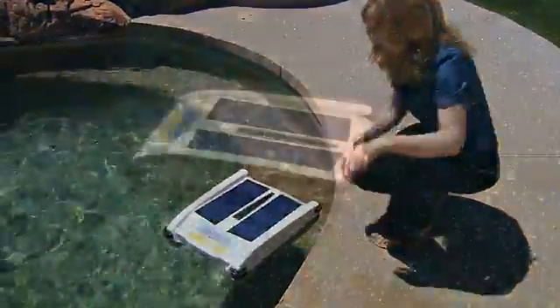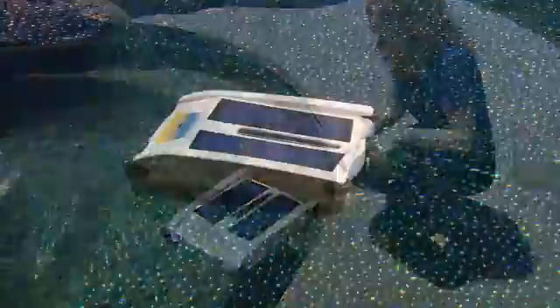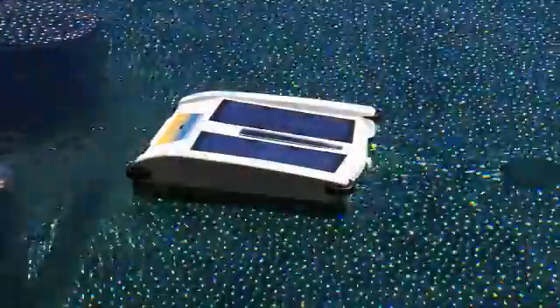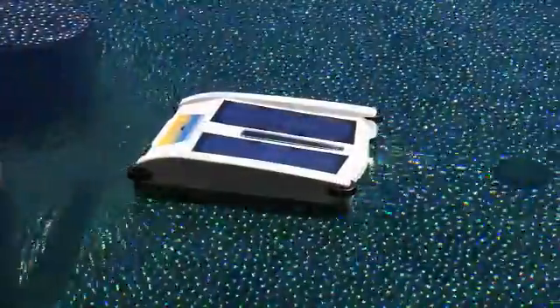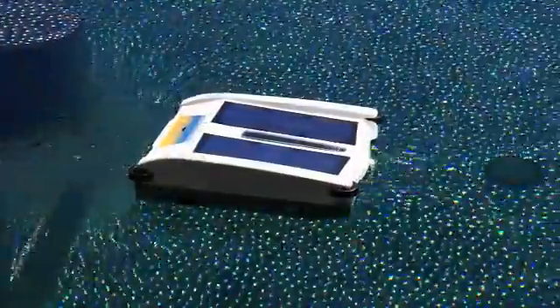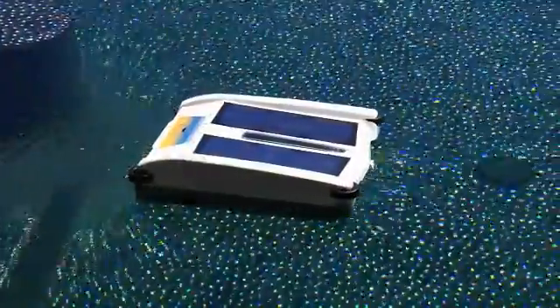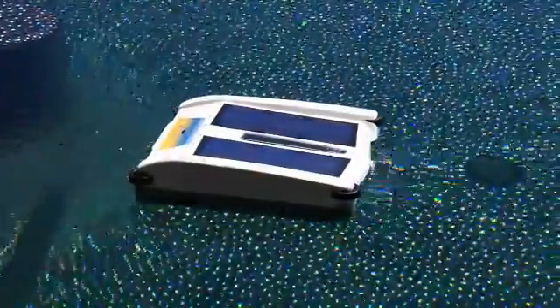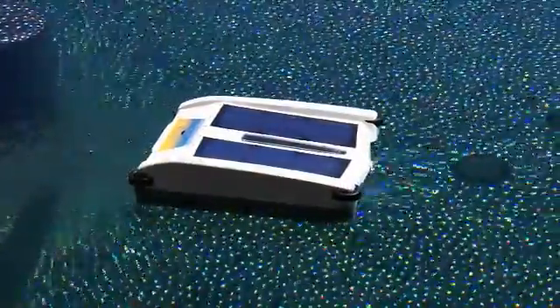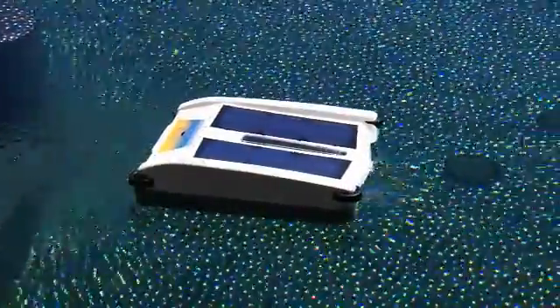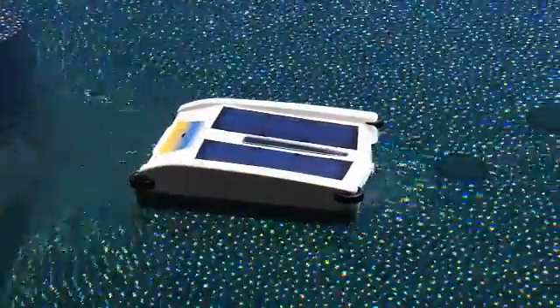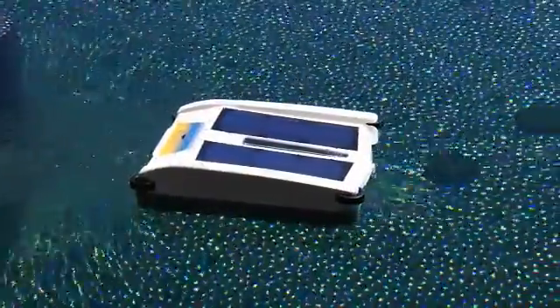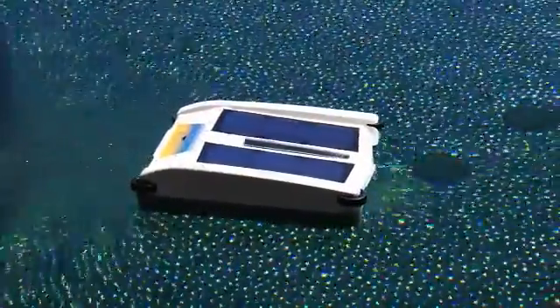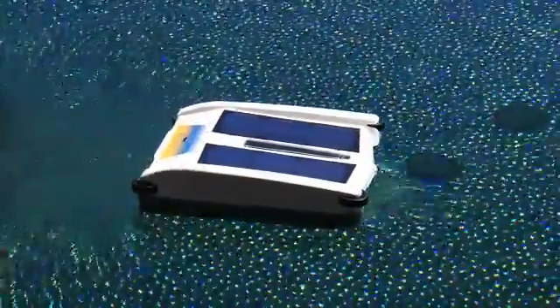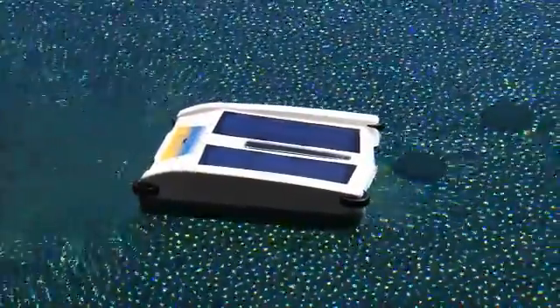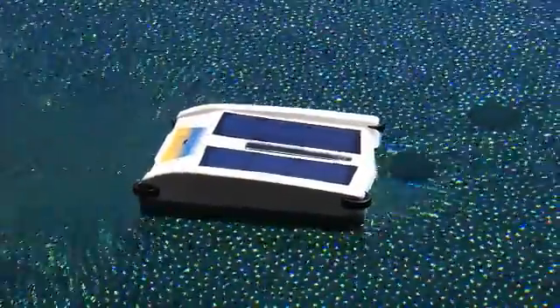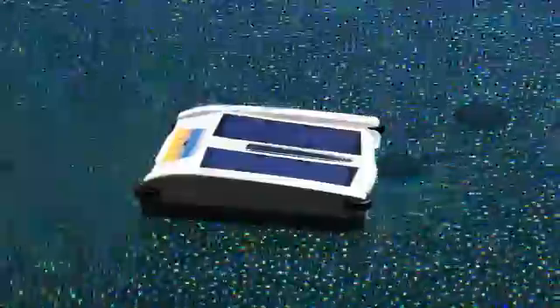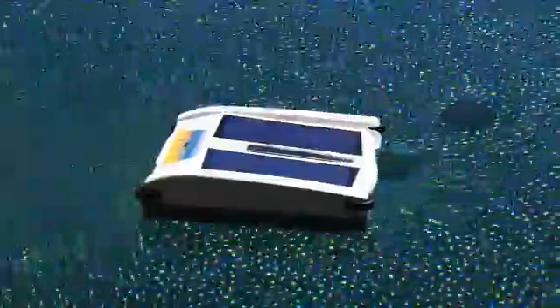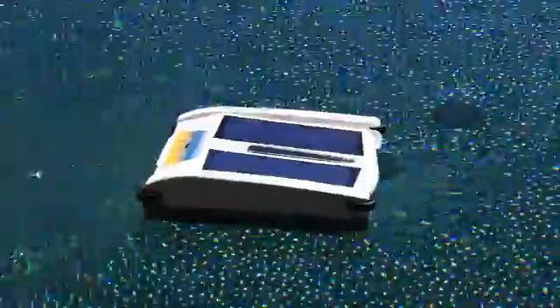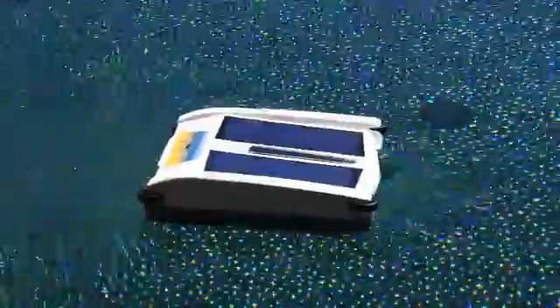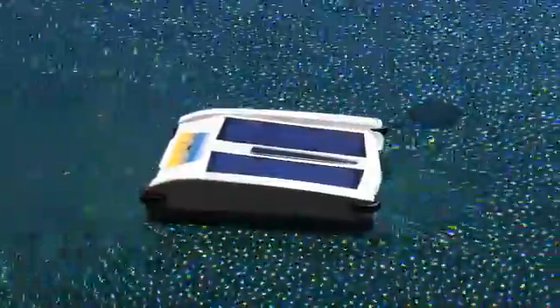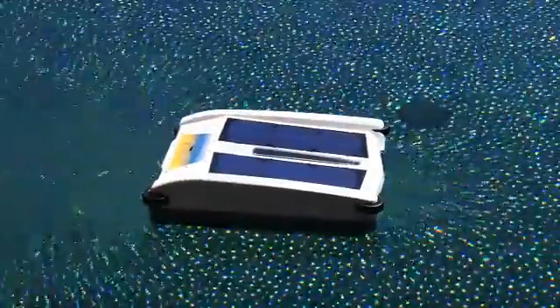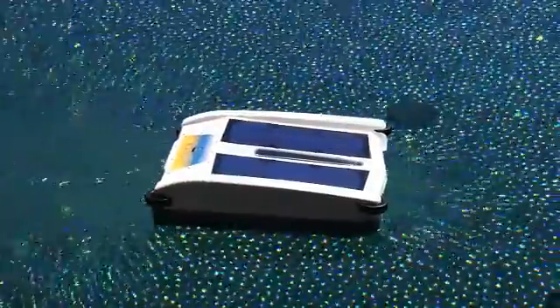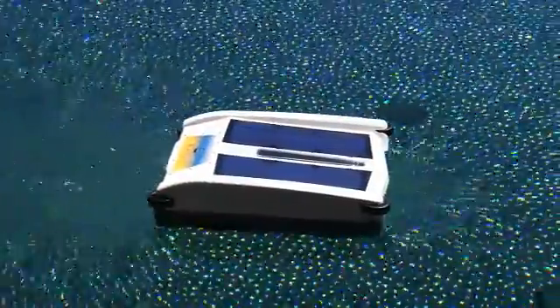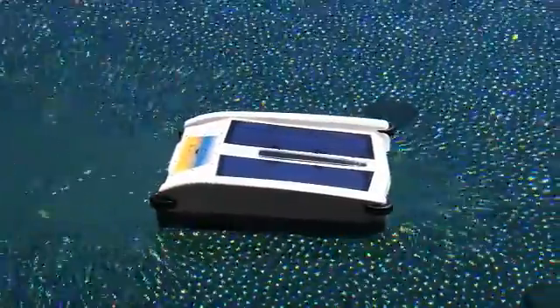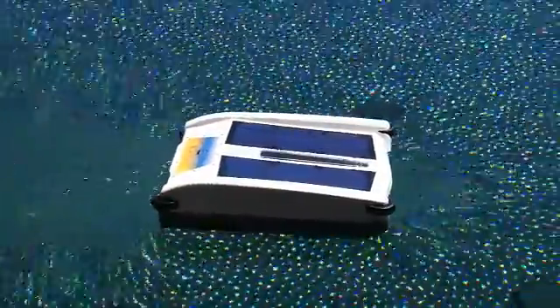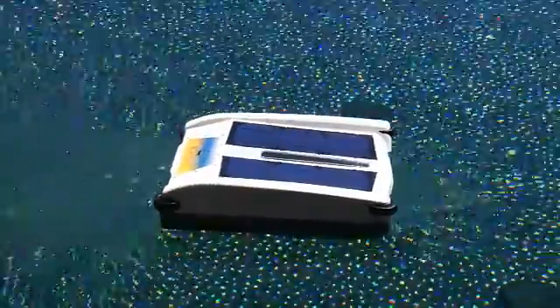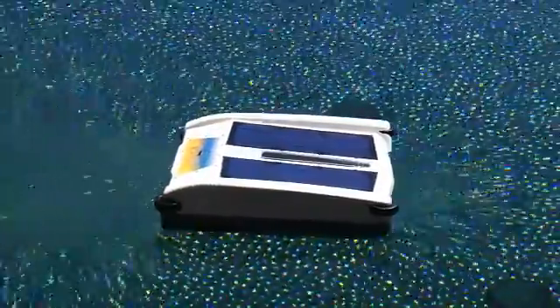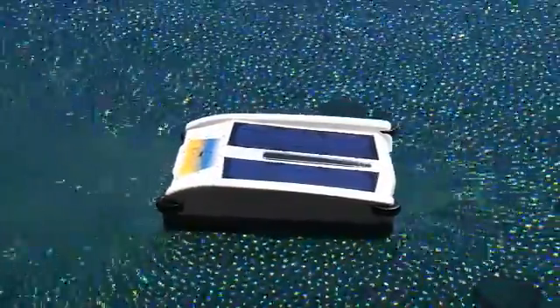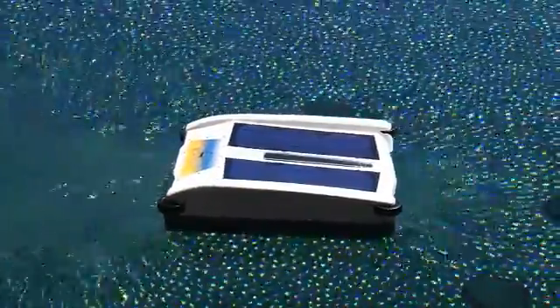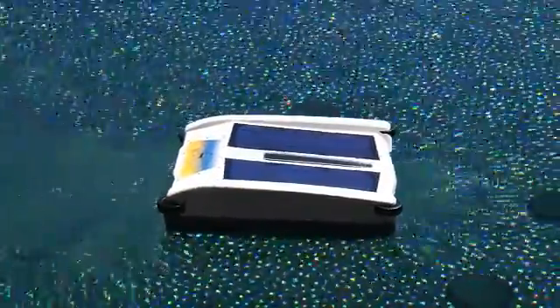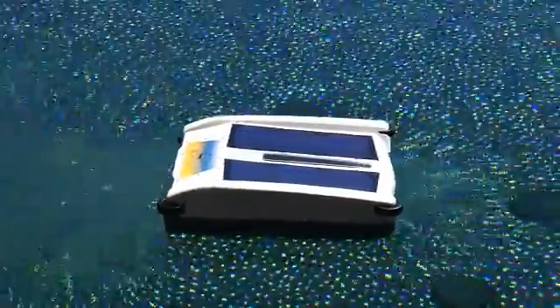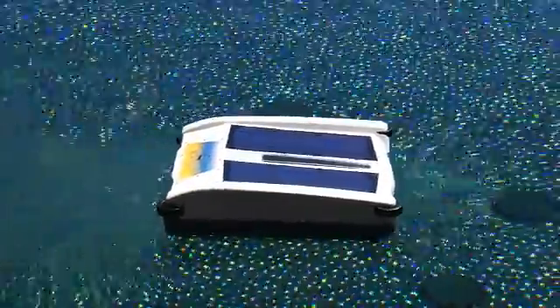Now Solar Breeze serves the dual purpose of cleaning and chlorinating your pool, all for free with energy from the sun.